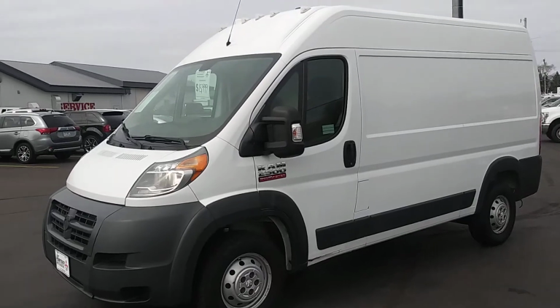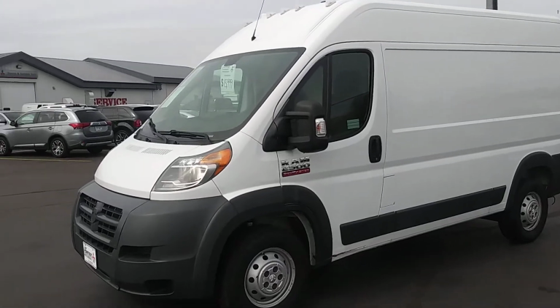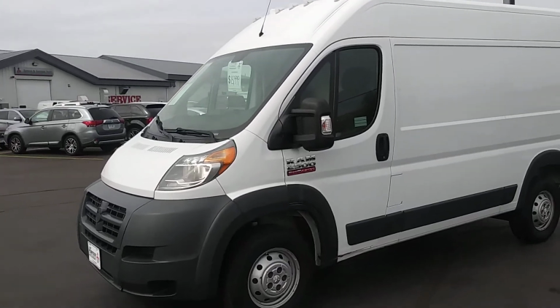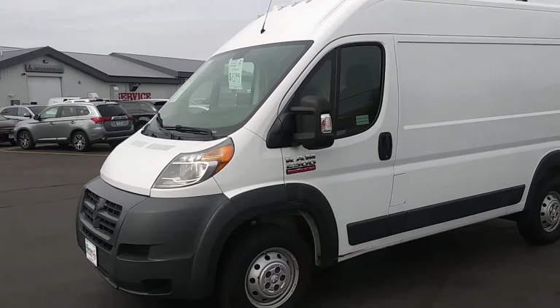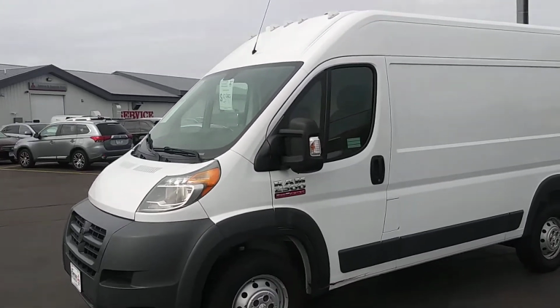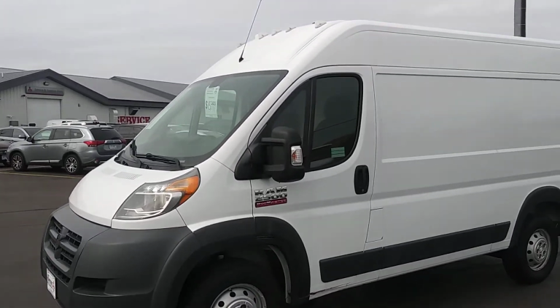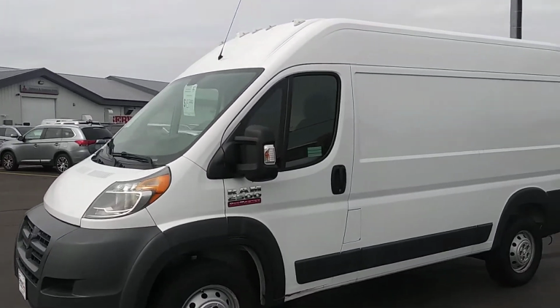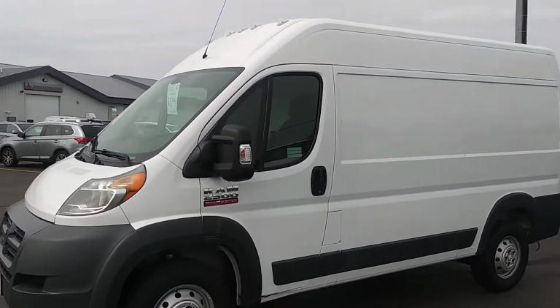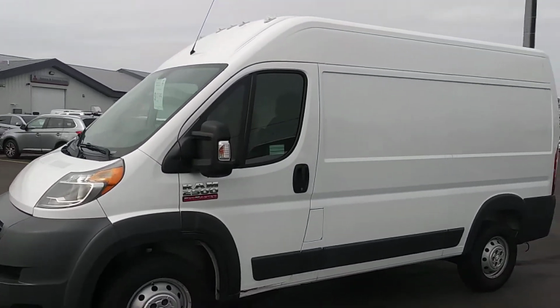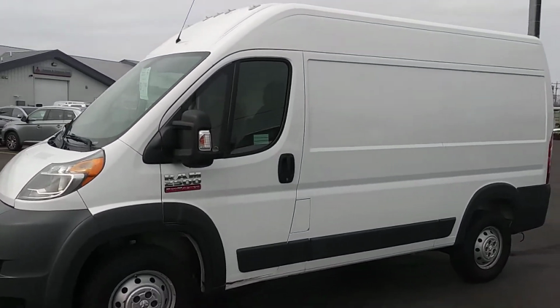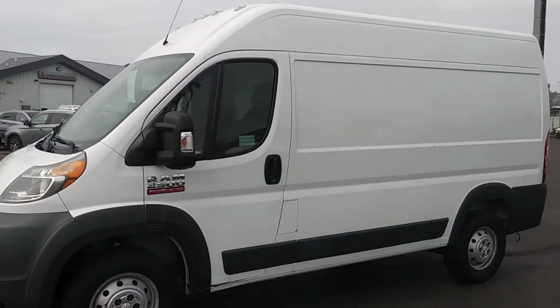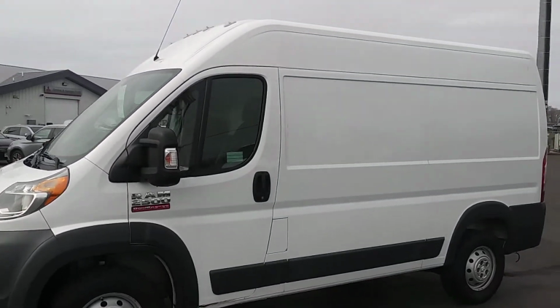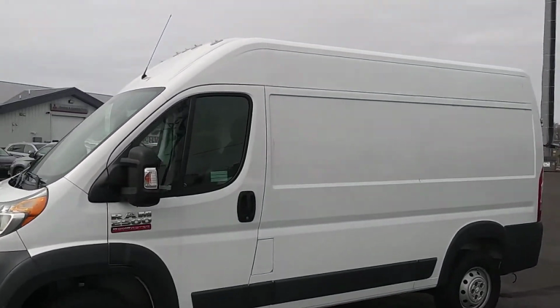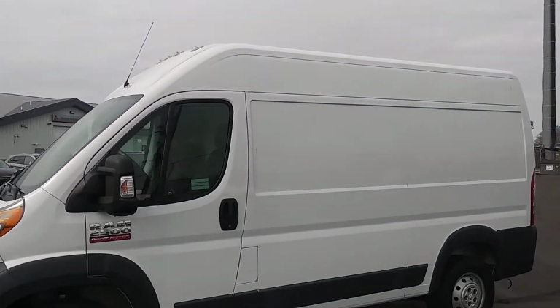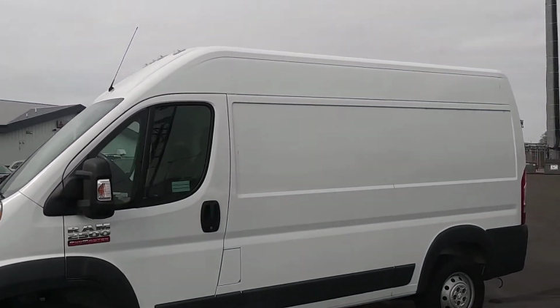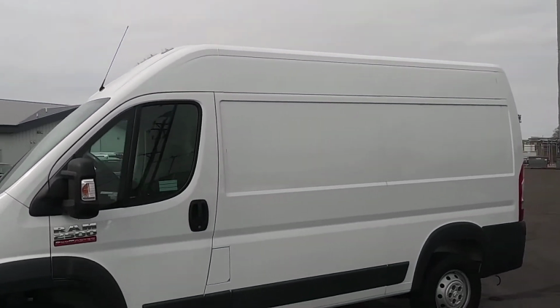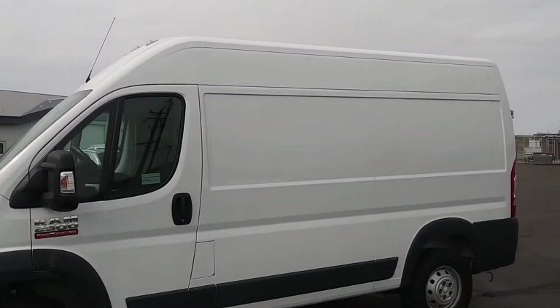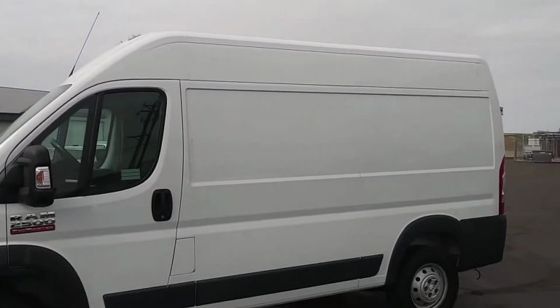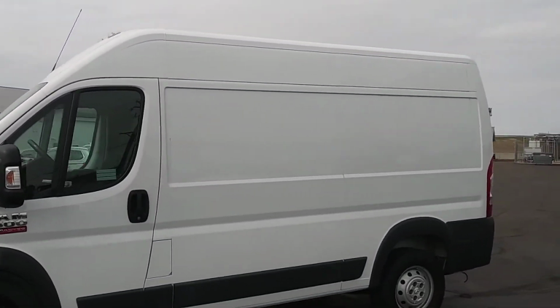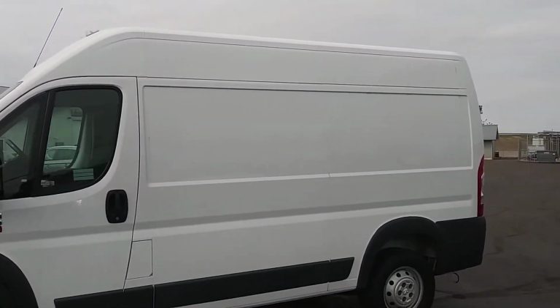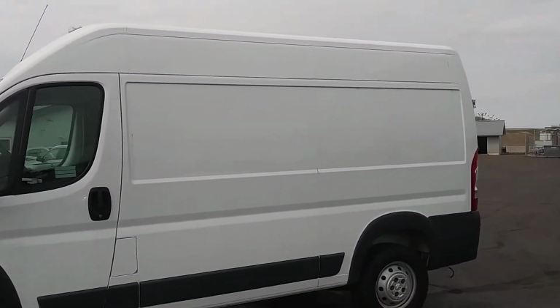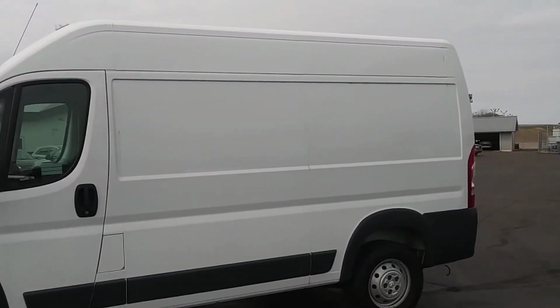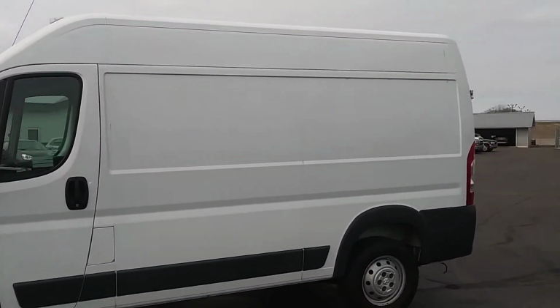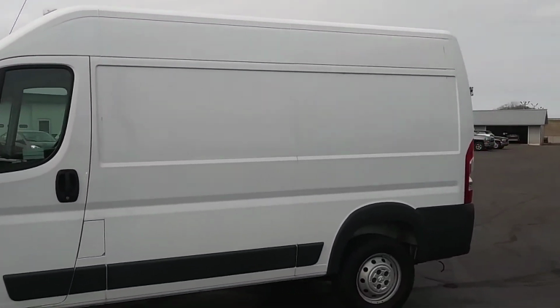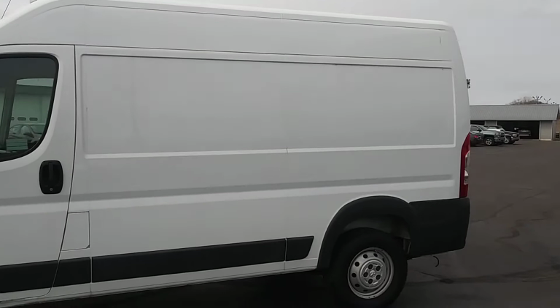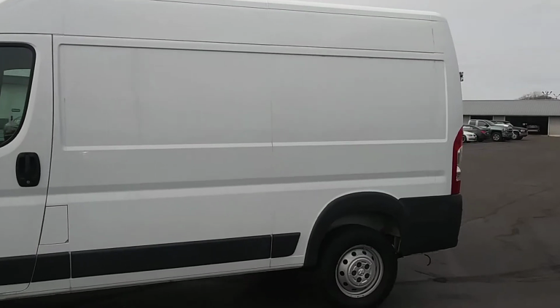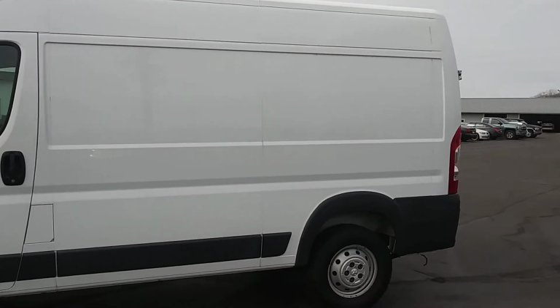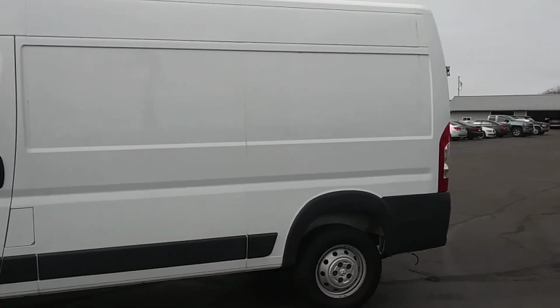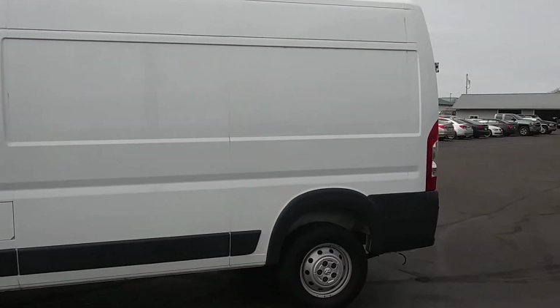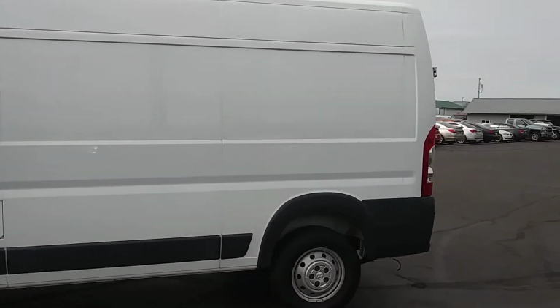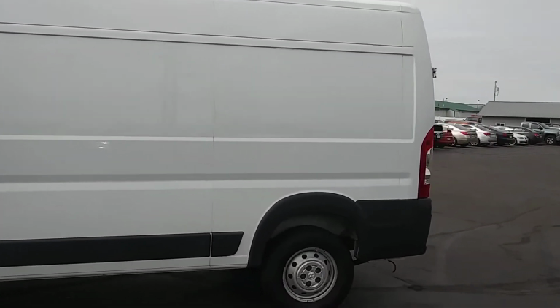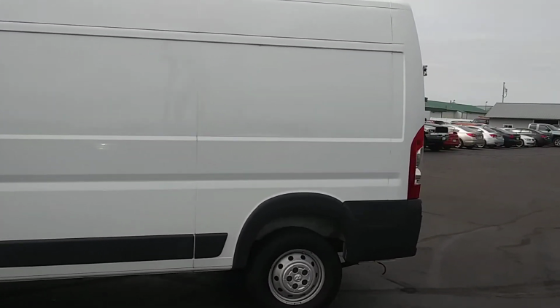This is Brad, Don Robinson, Mr. Bishi. Just to give you a quick little walk around of this van that you're looking at.